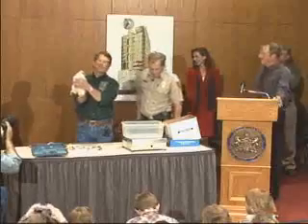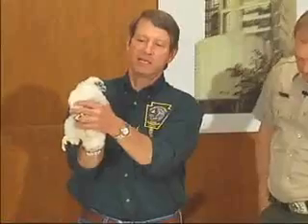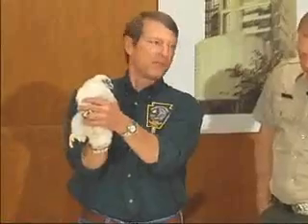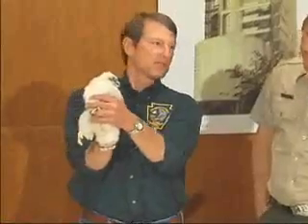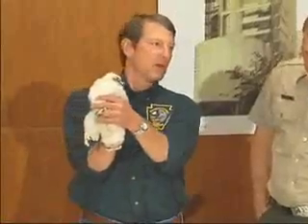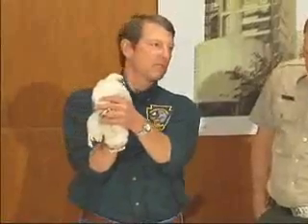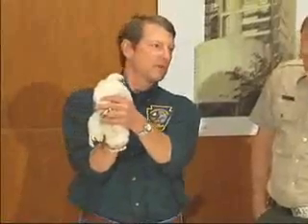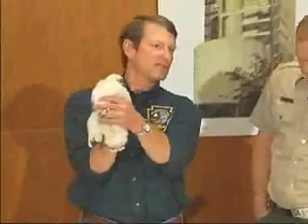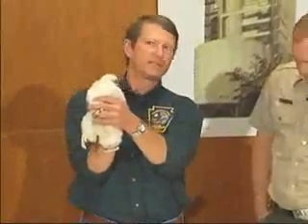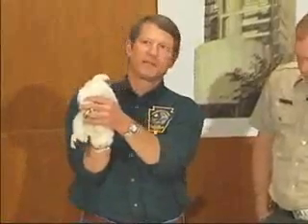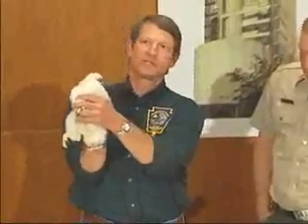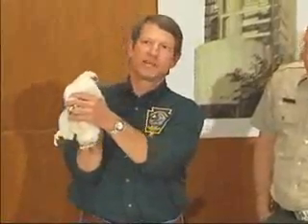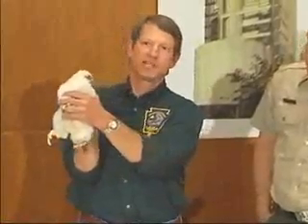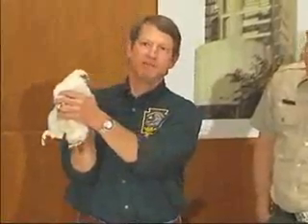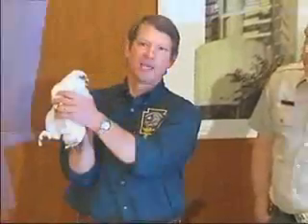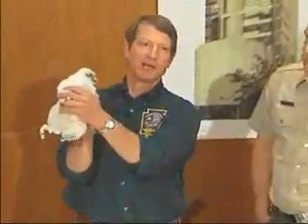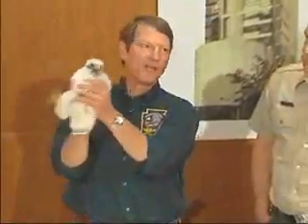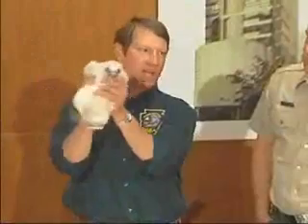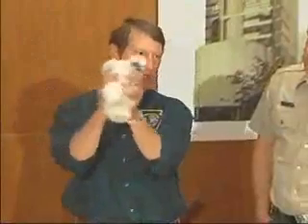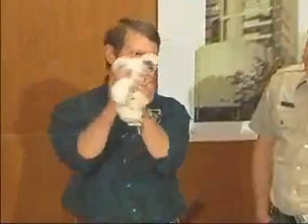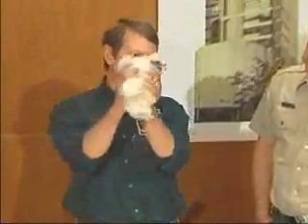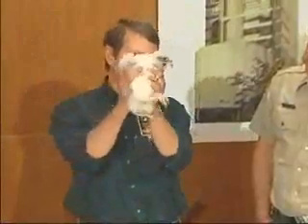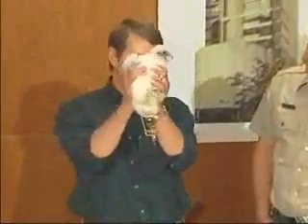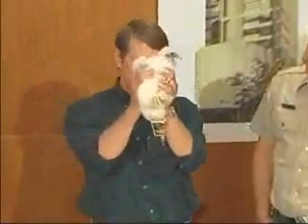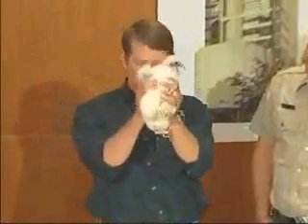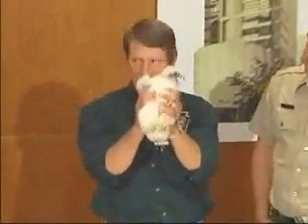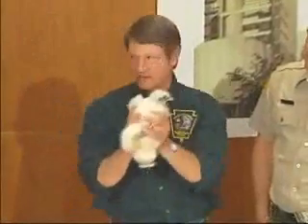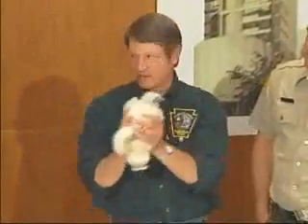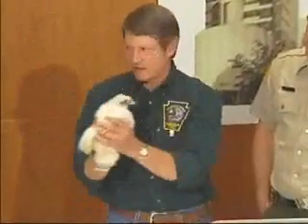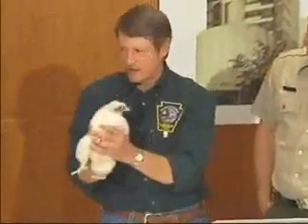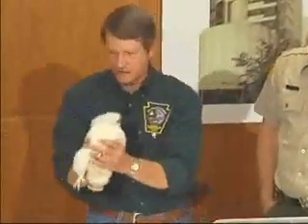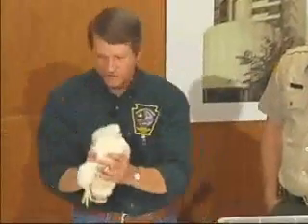They eat smaller birds, which they catch in midair, and they catch them with their feet. So that's how they get their food.